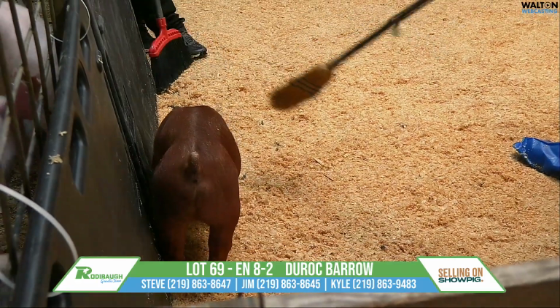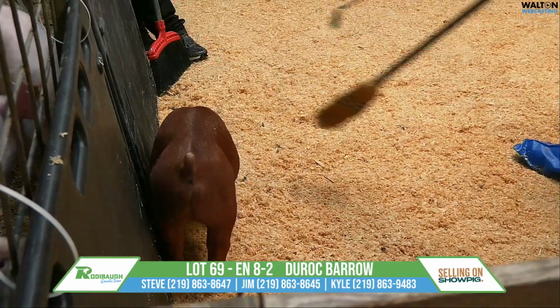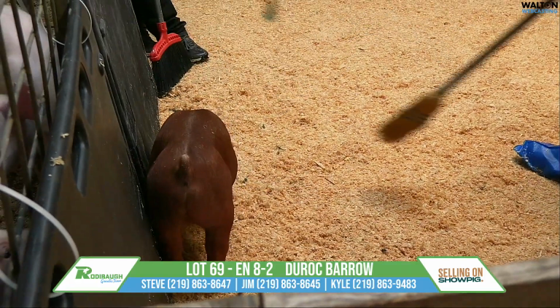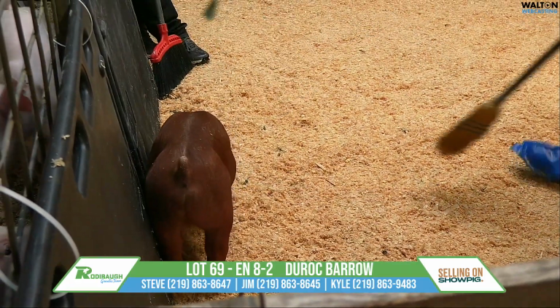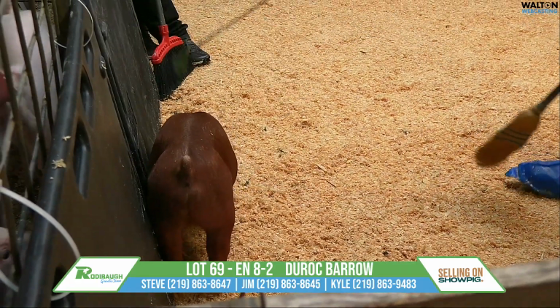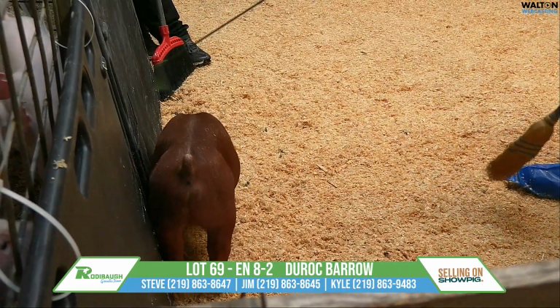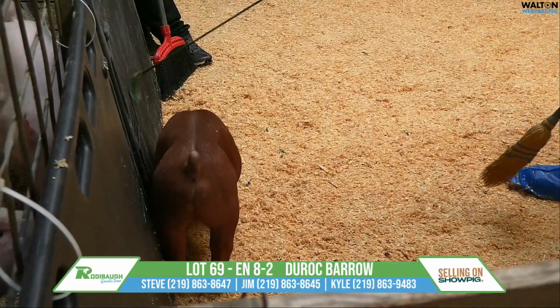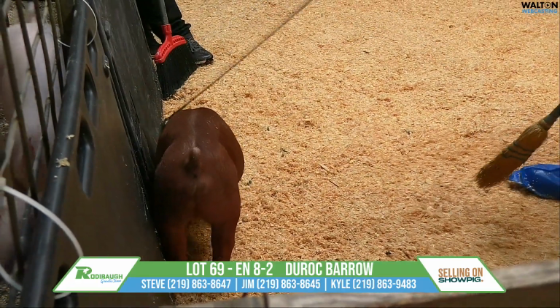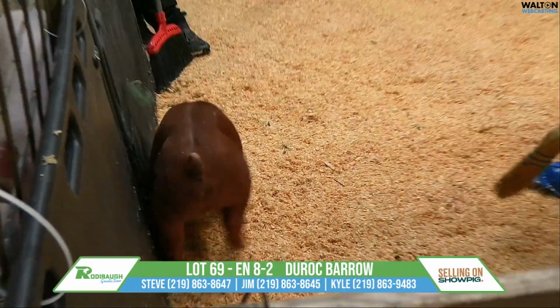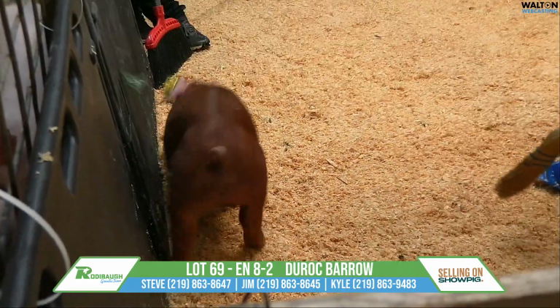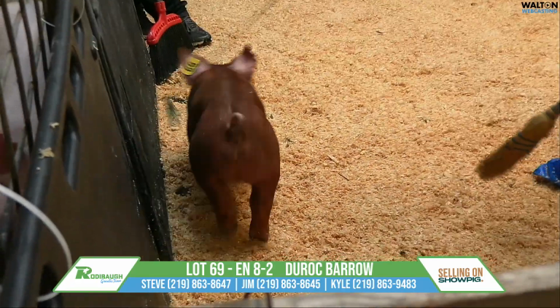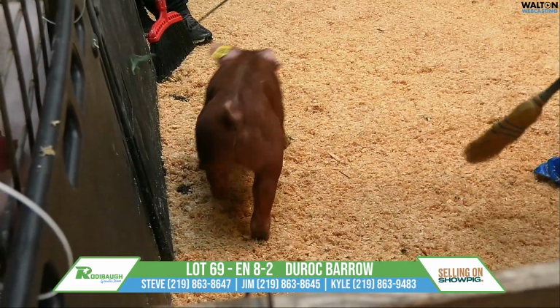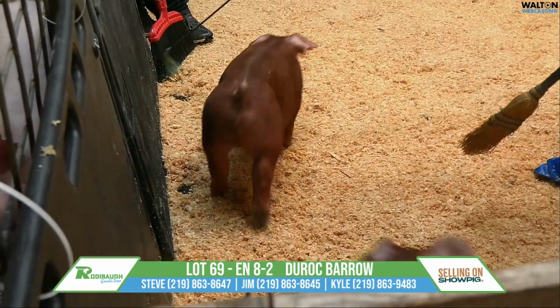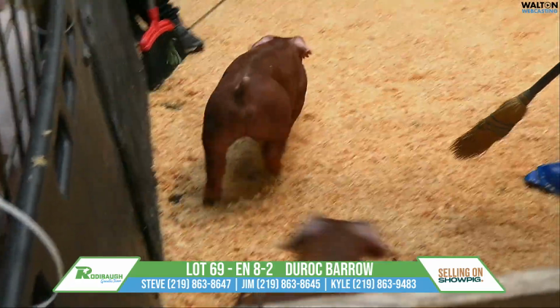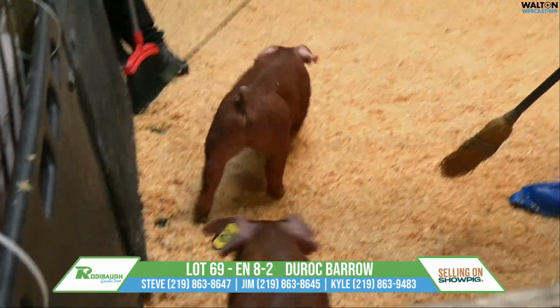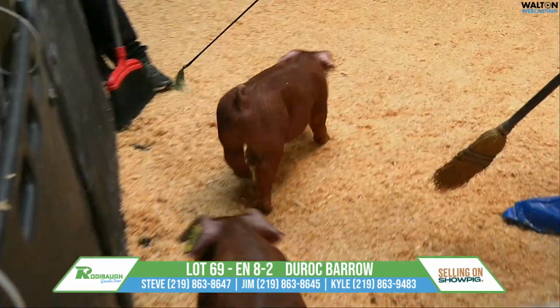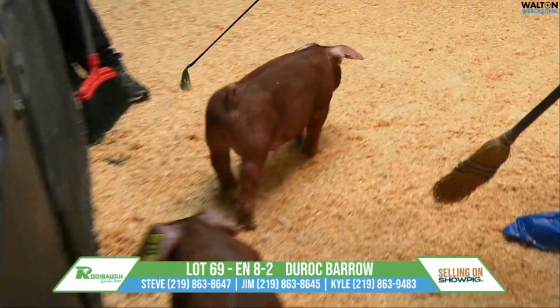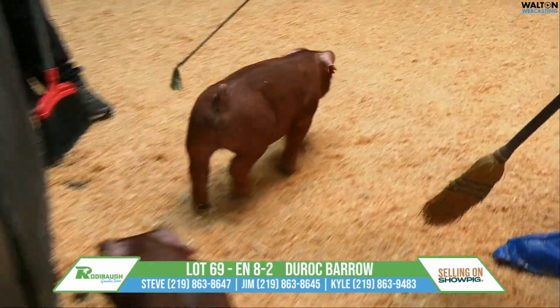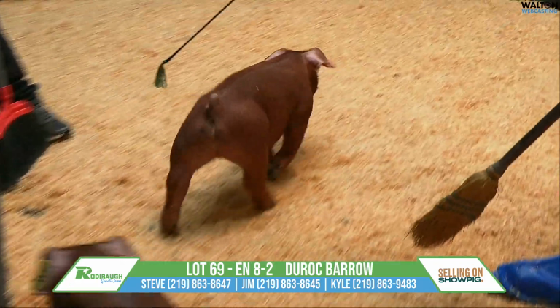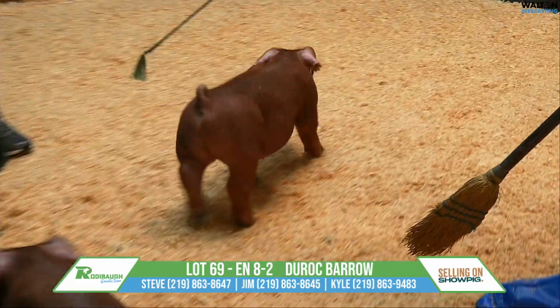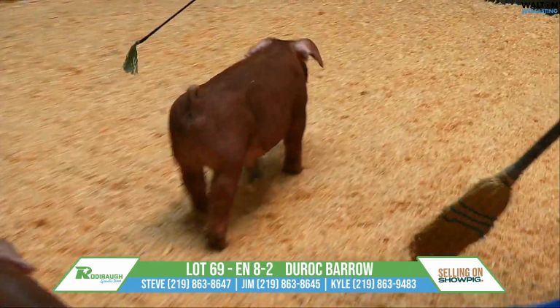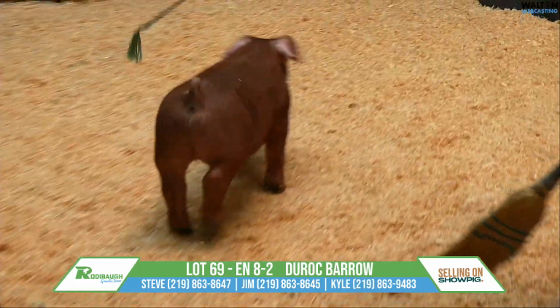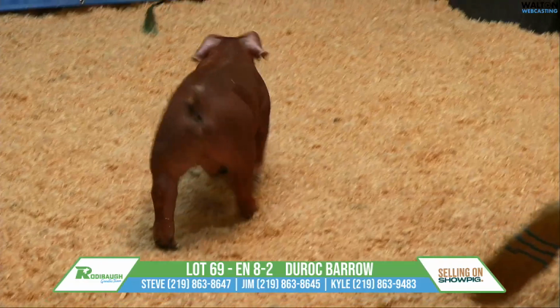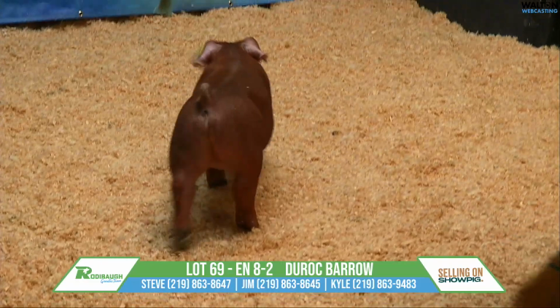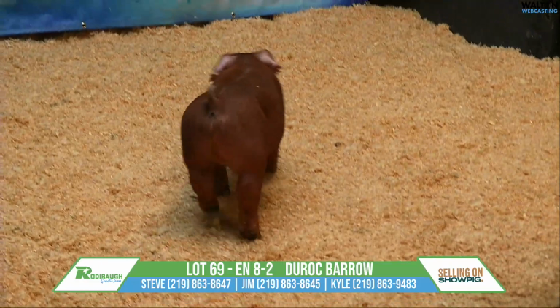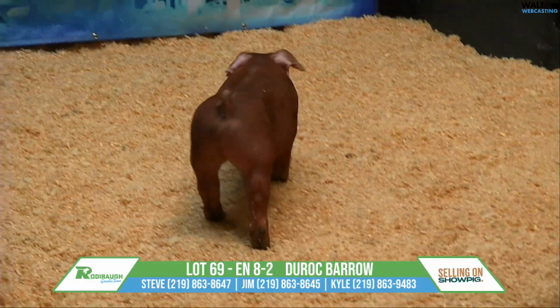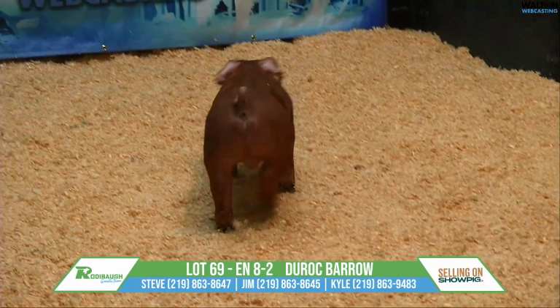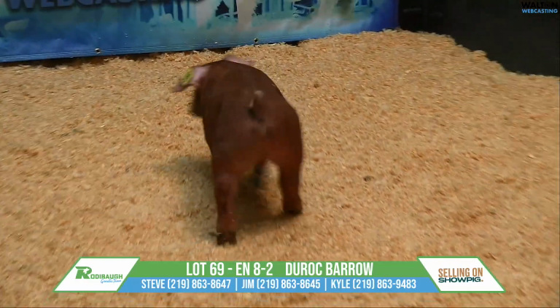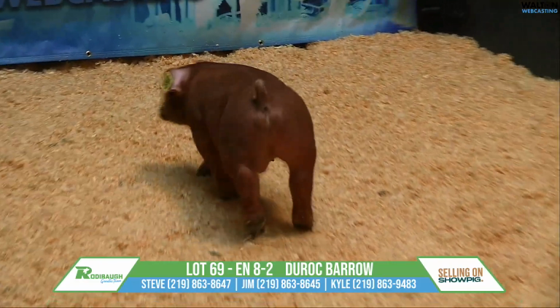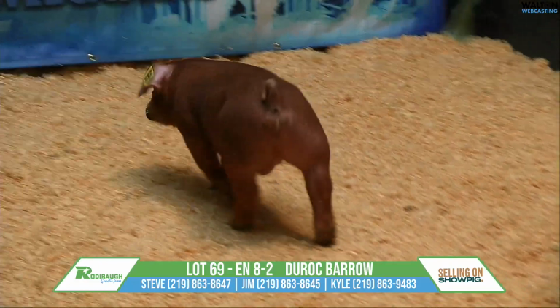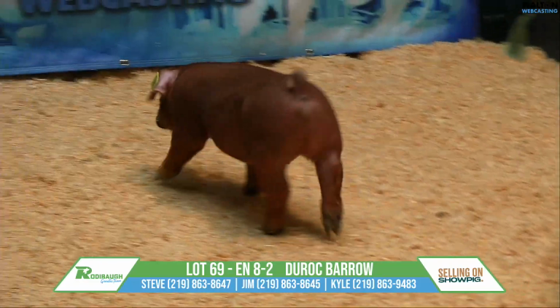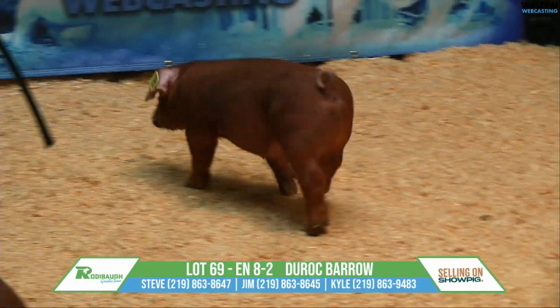Lot 69, 8-2, Red Barra, King Boss, King Wasabi.